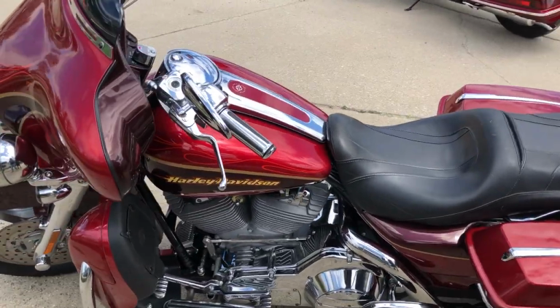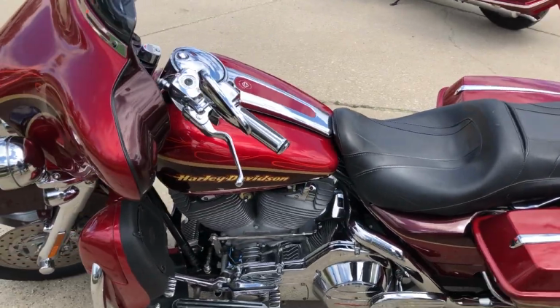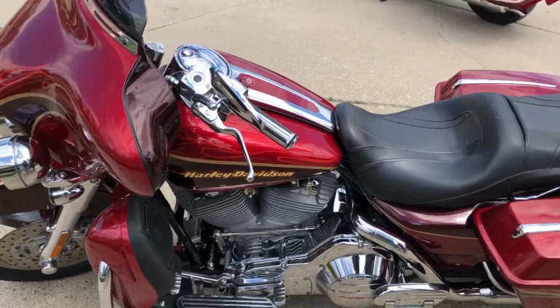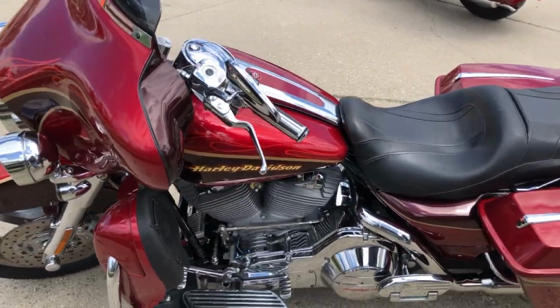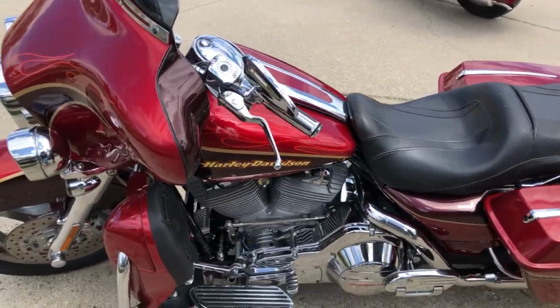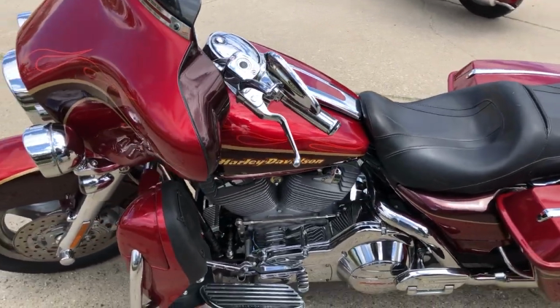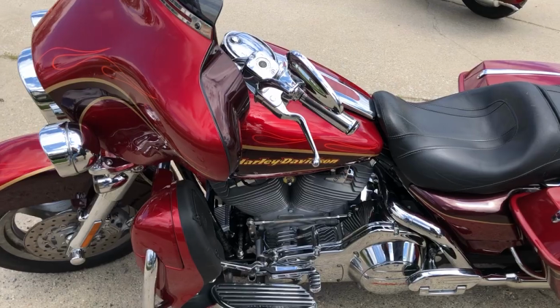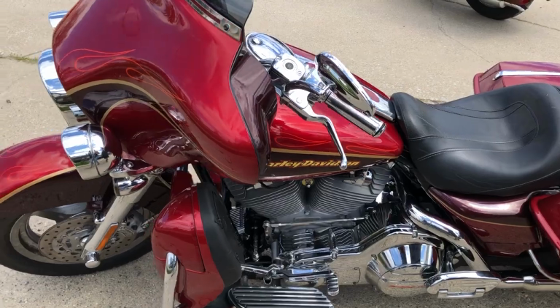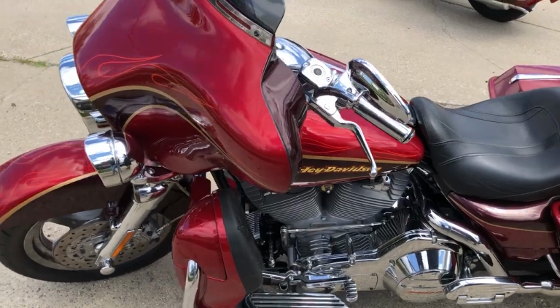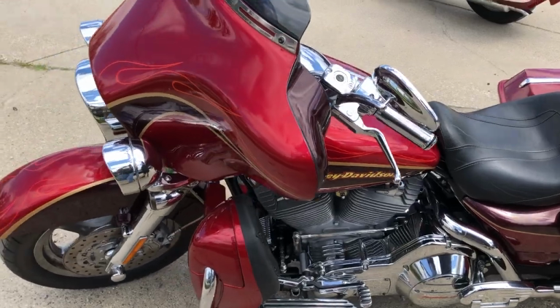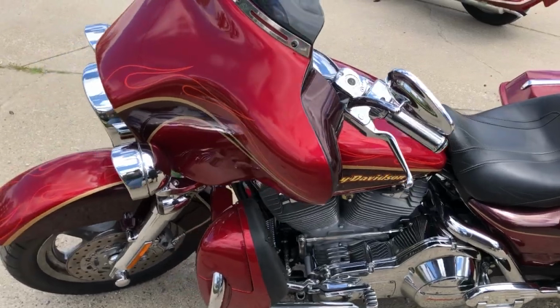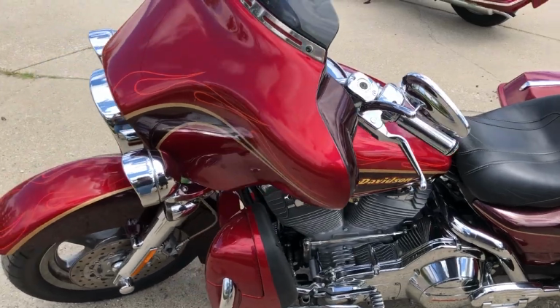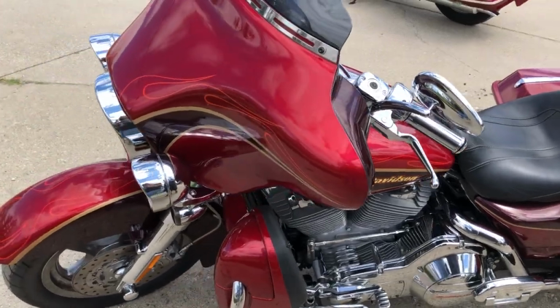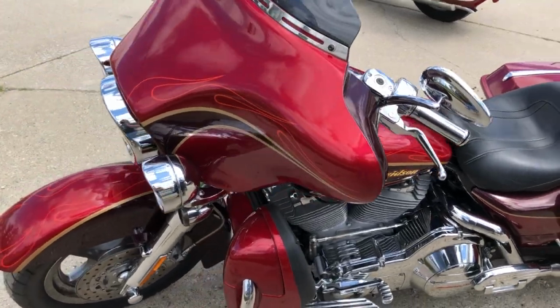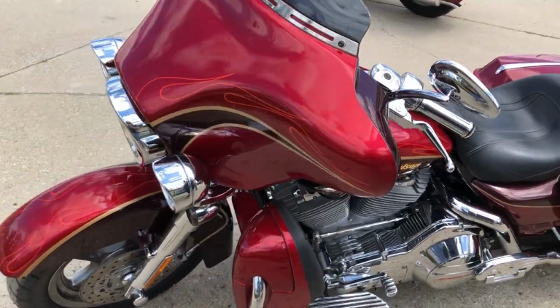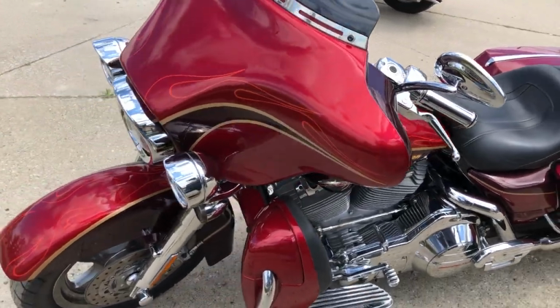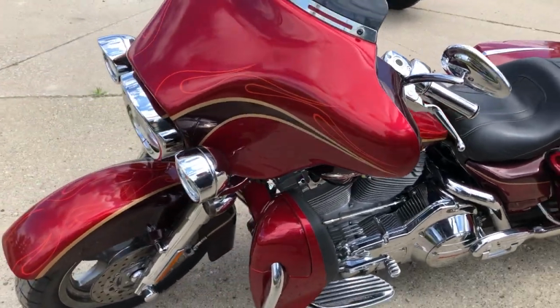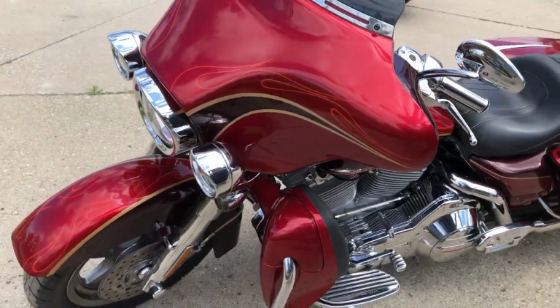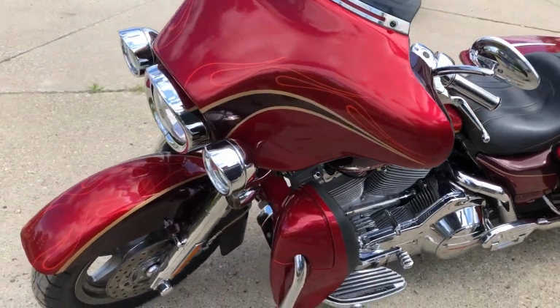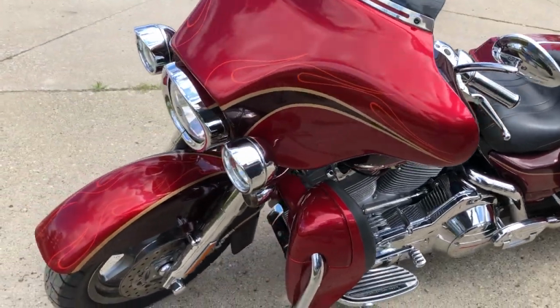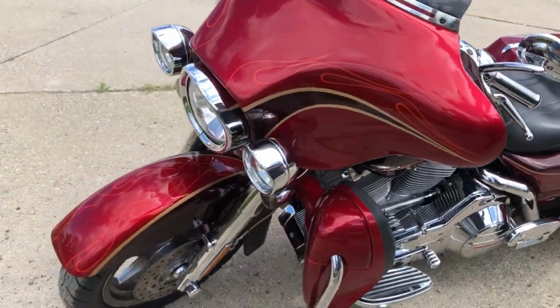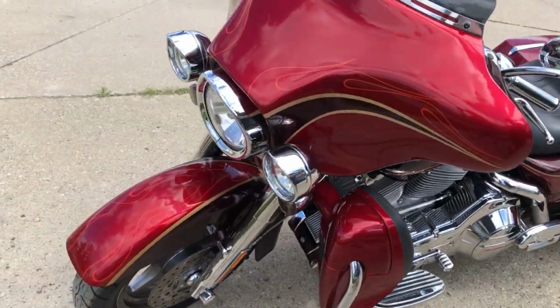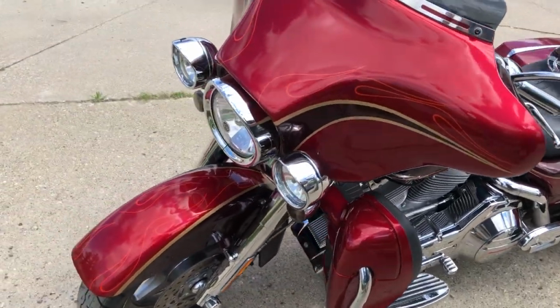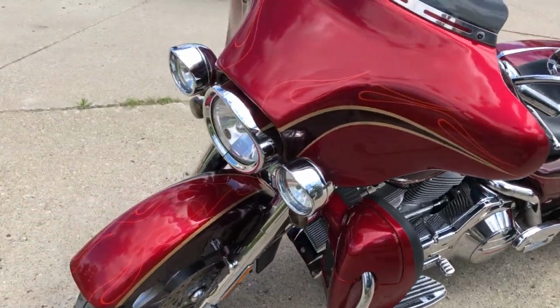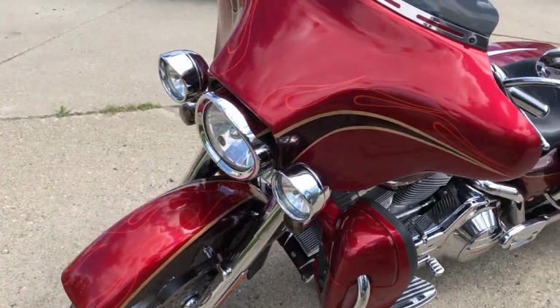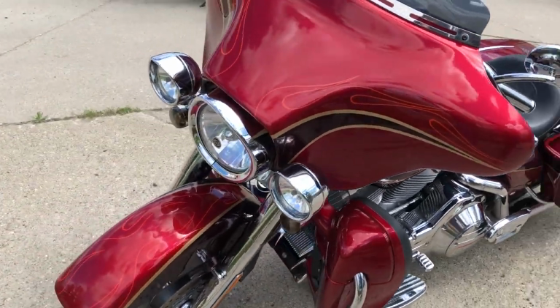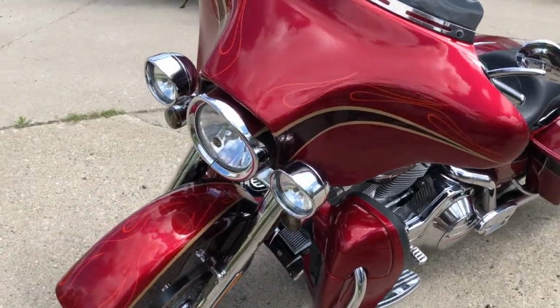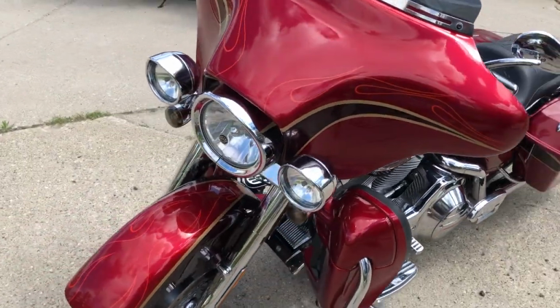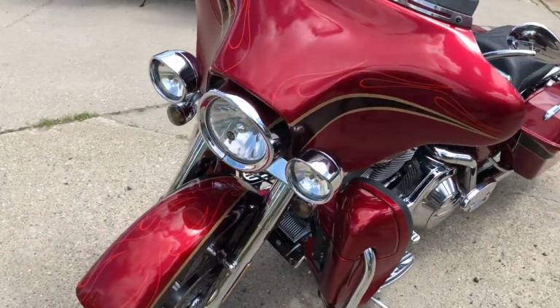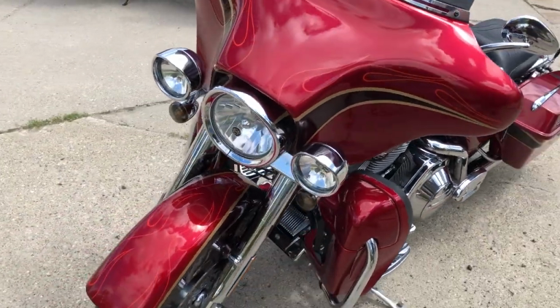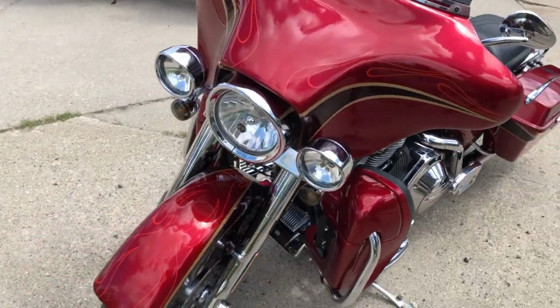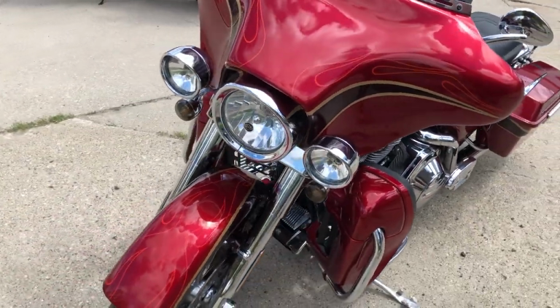Sharp candy apple red paint, tons of chrome. Low mileage Screamin' Eagle available here at Approval Power Sports.